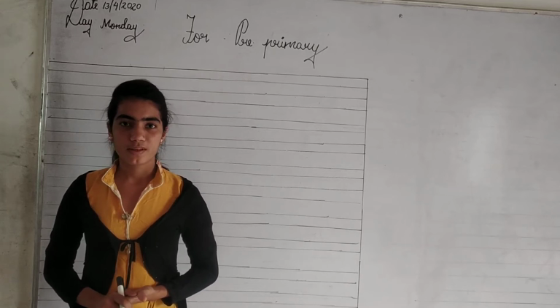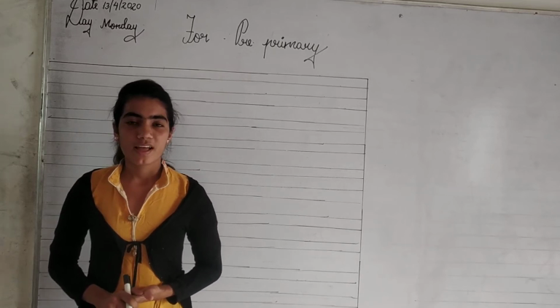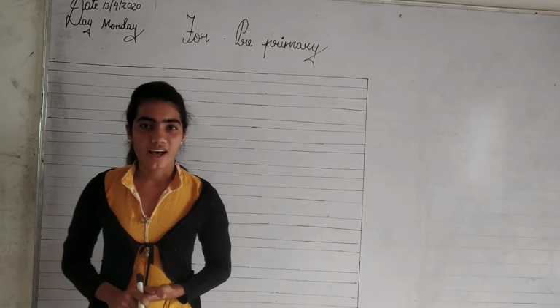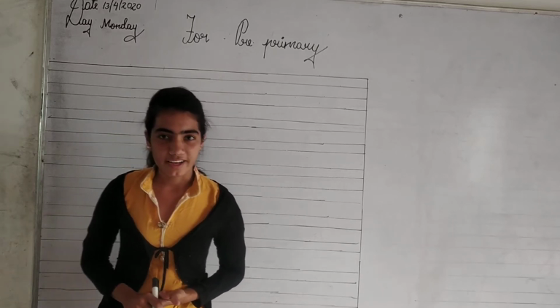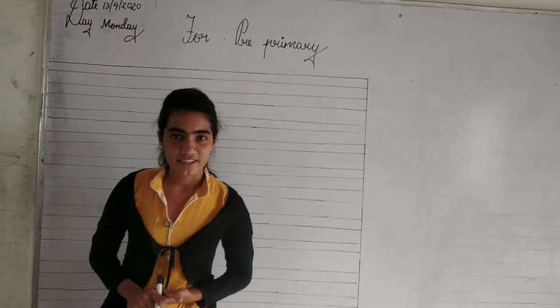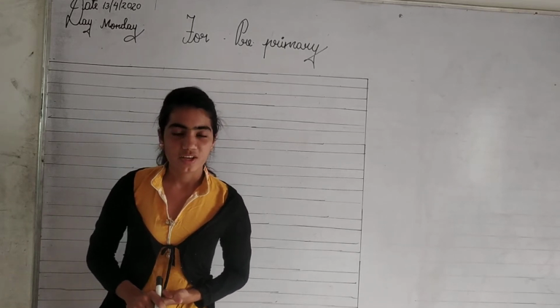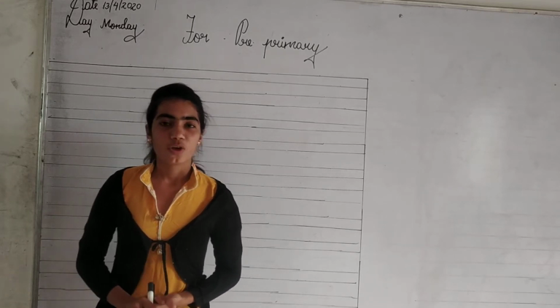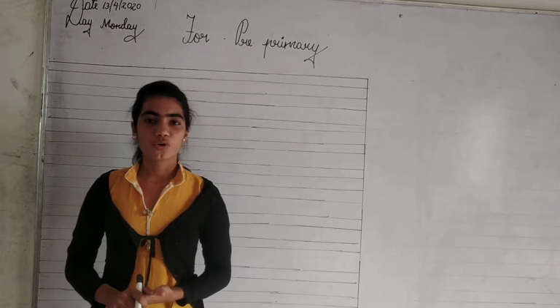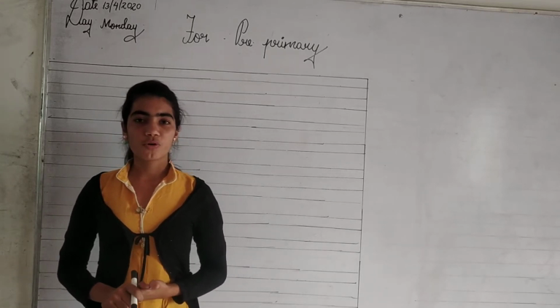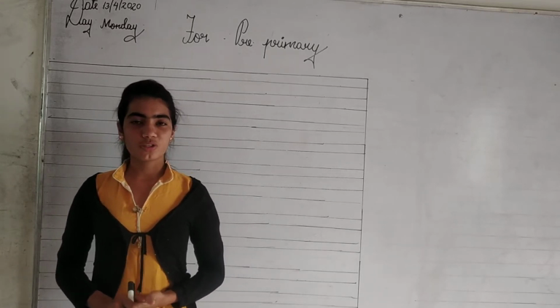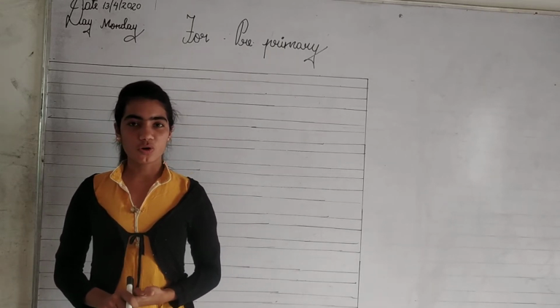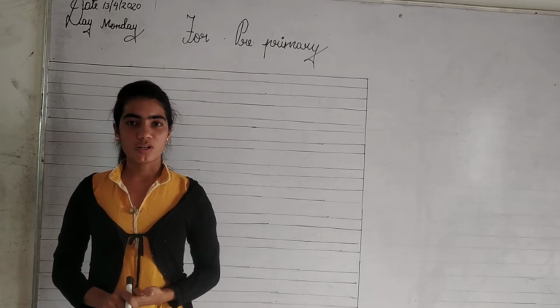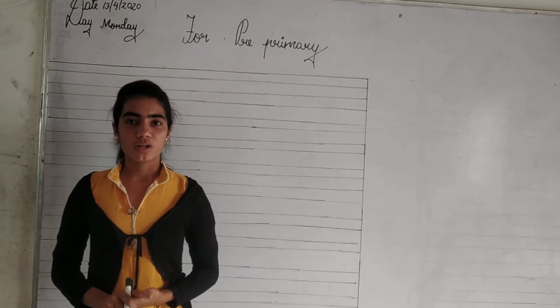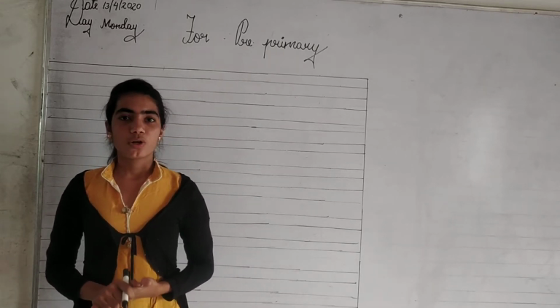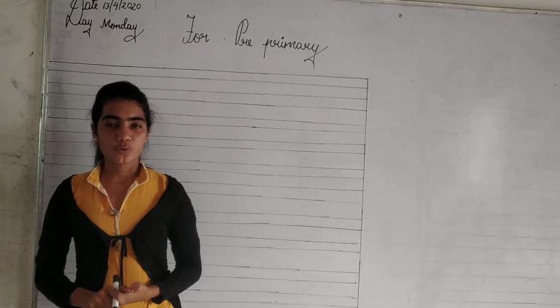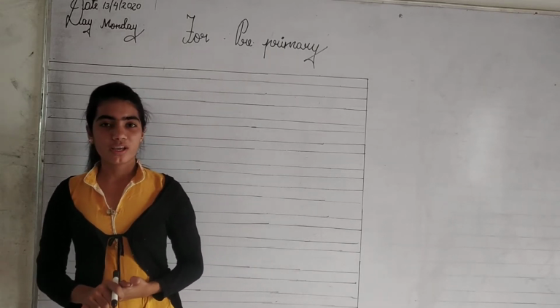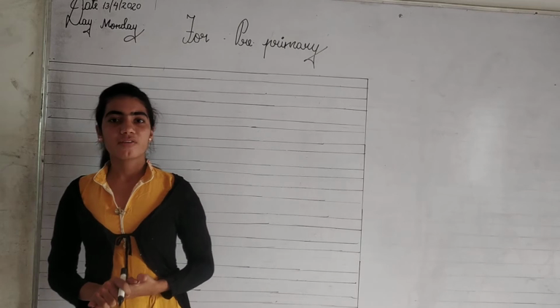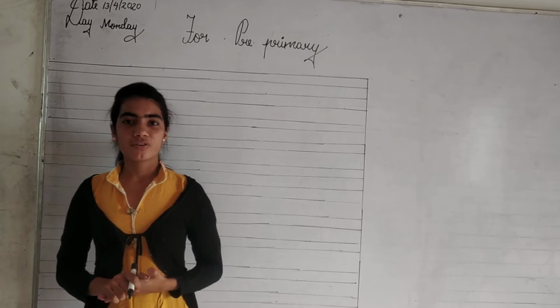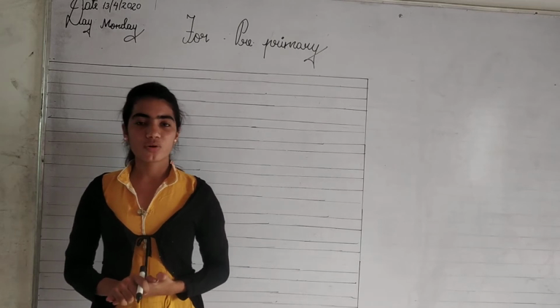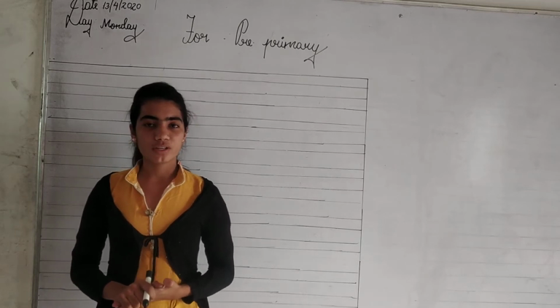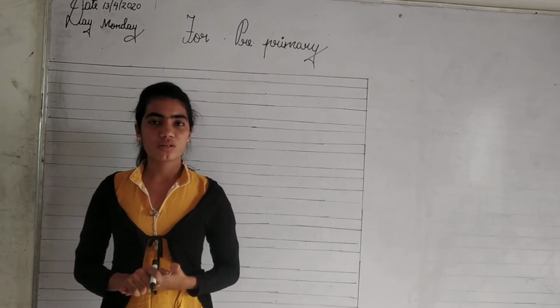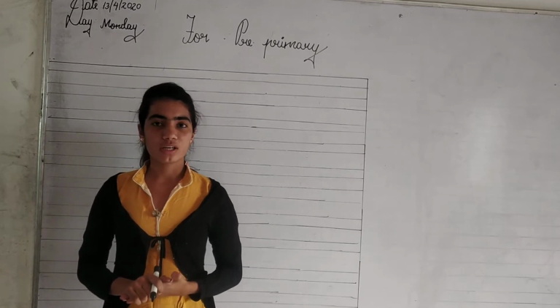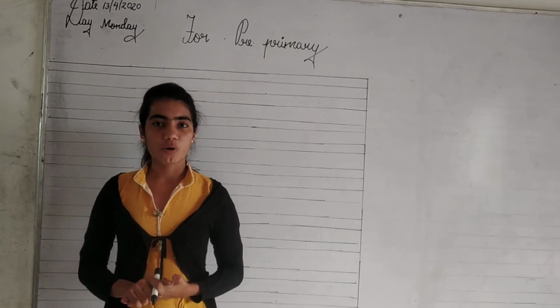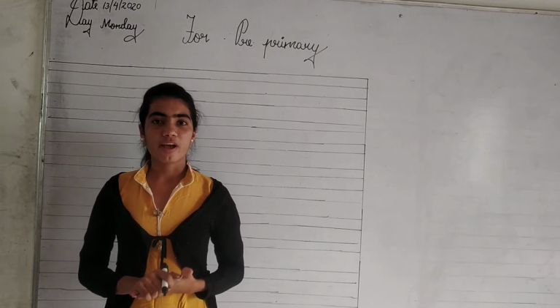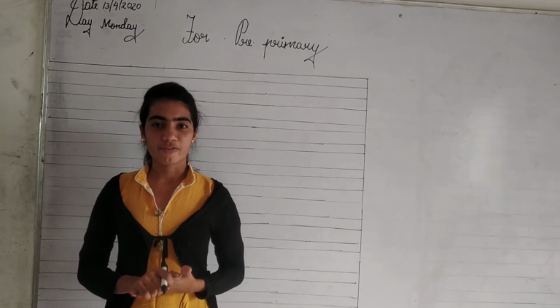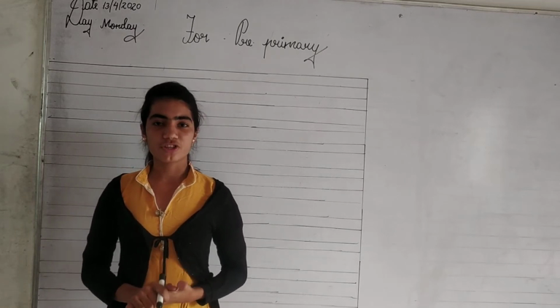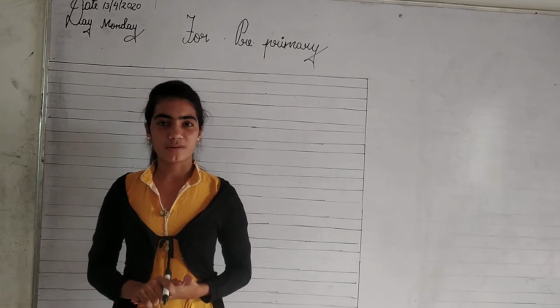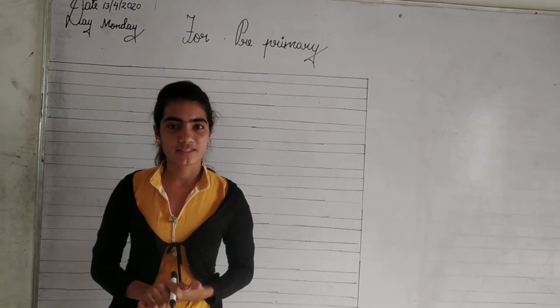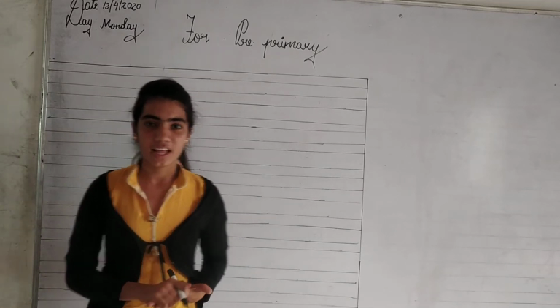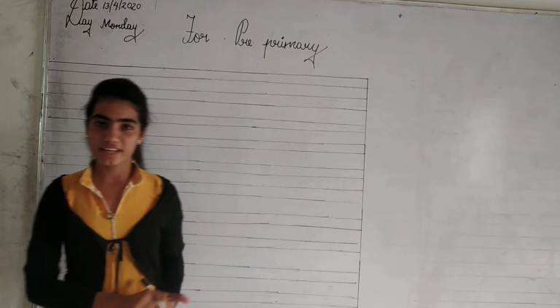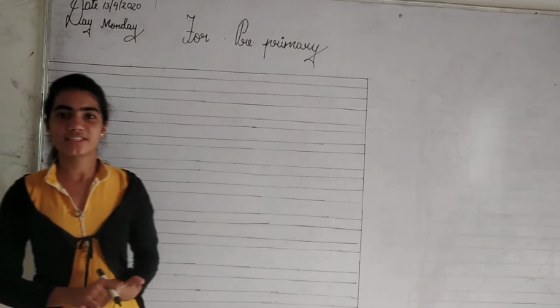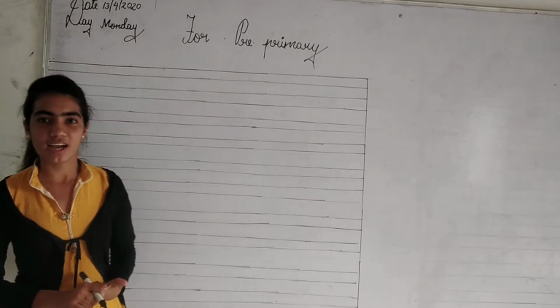Hi. Good morning to all. Today we are going to learn about vegetables. Let's start.